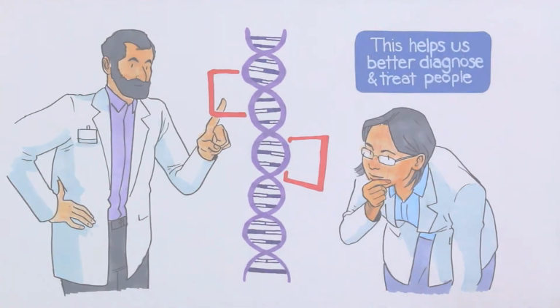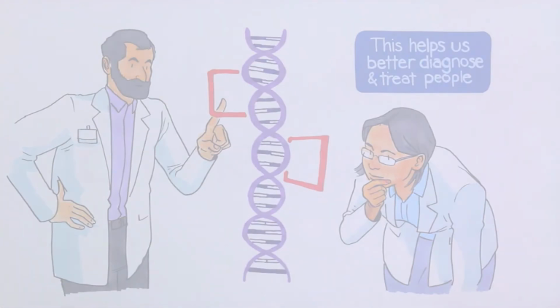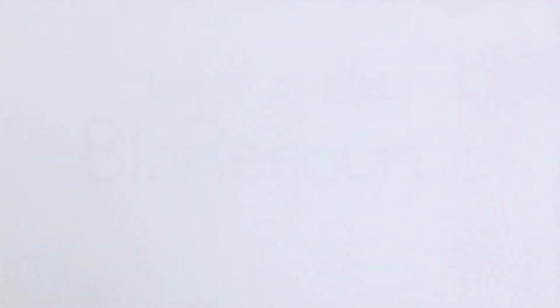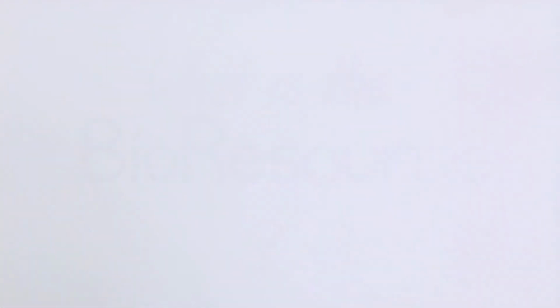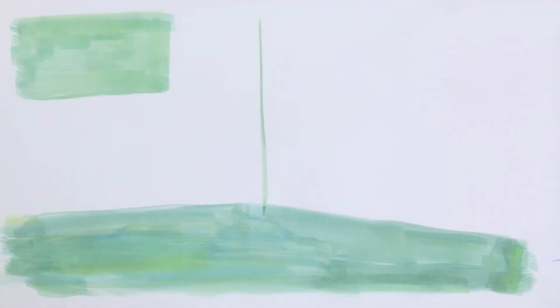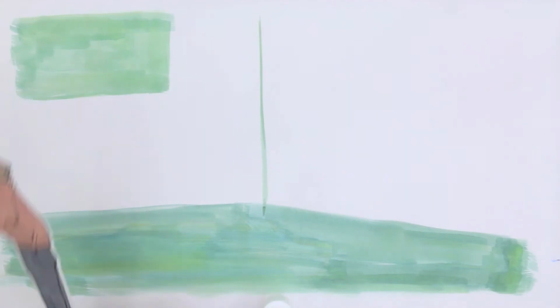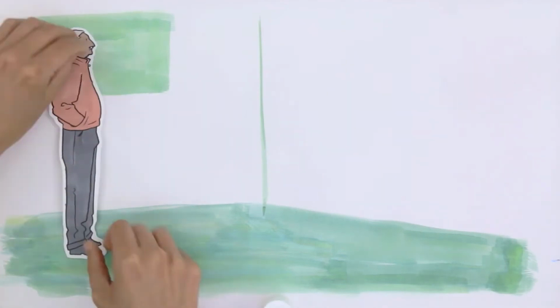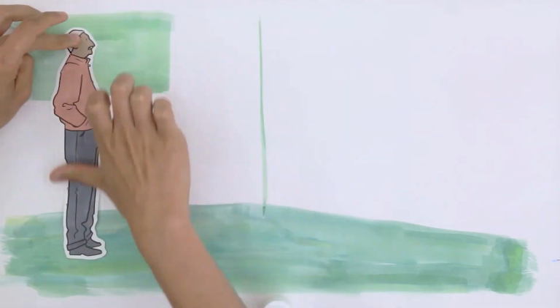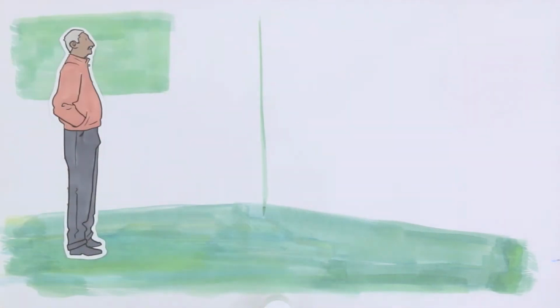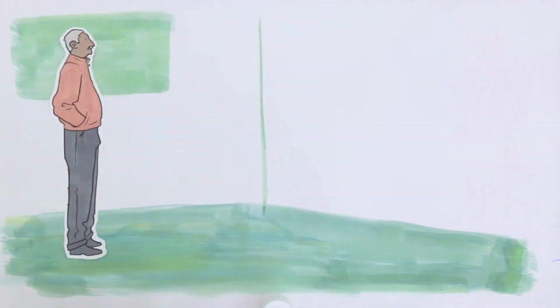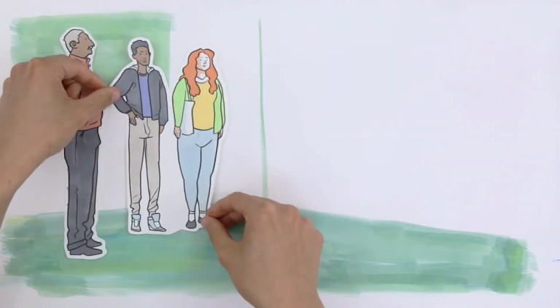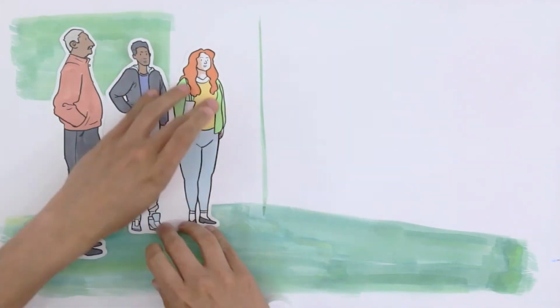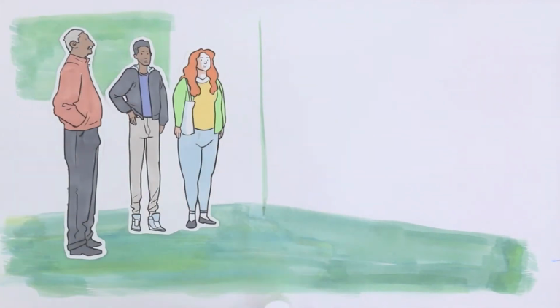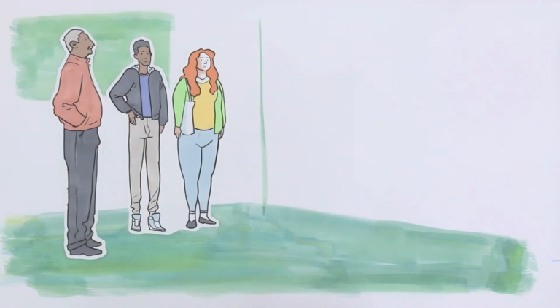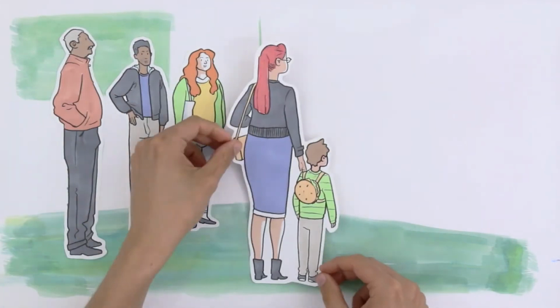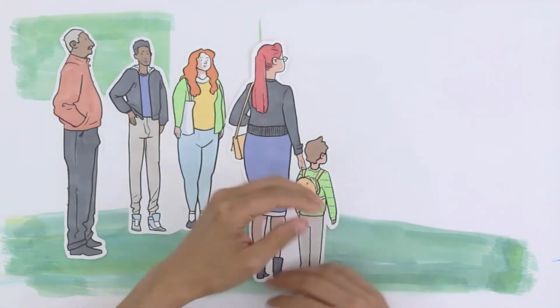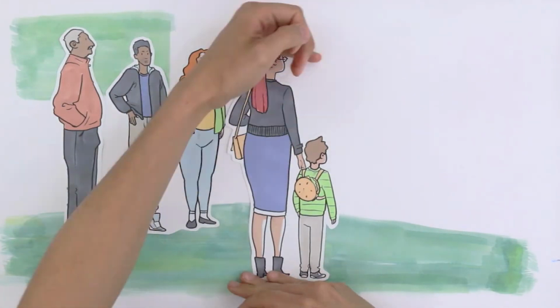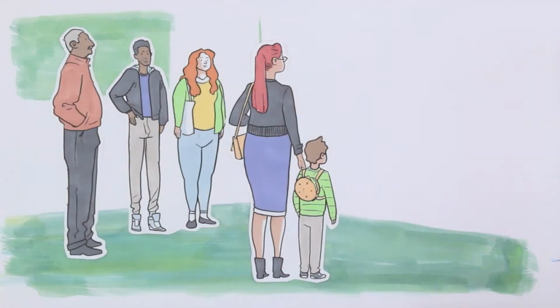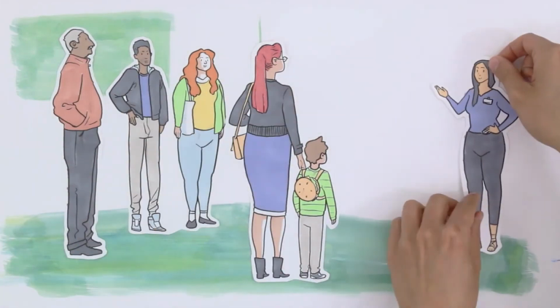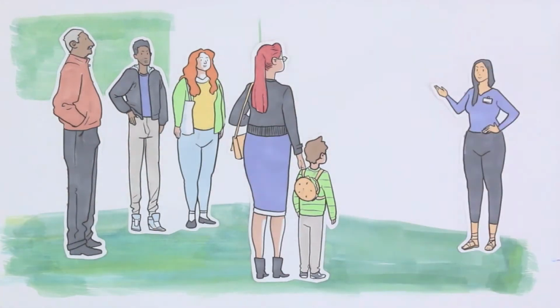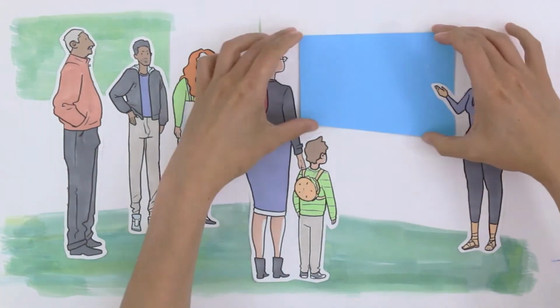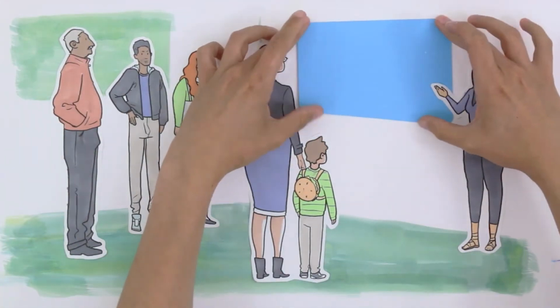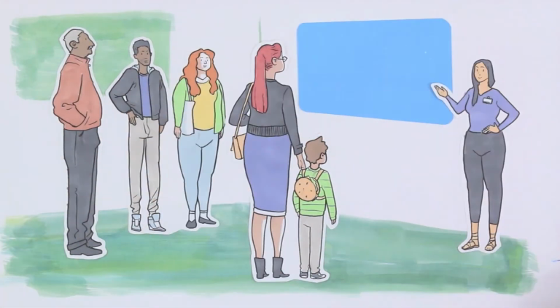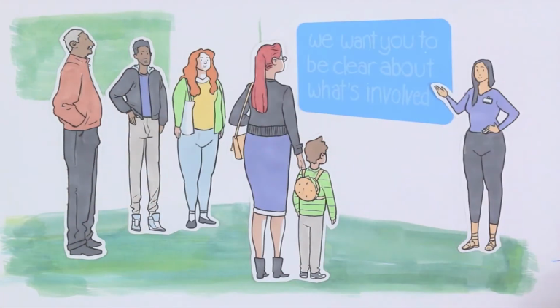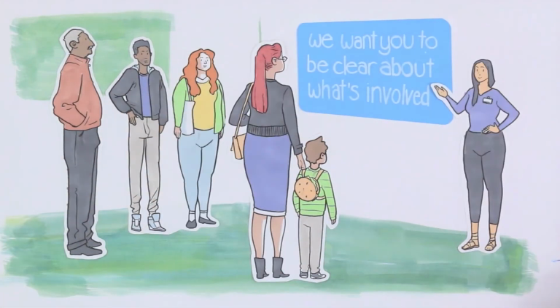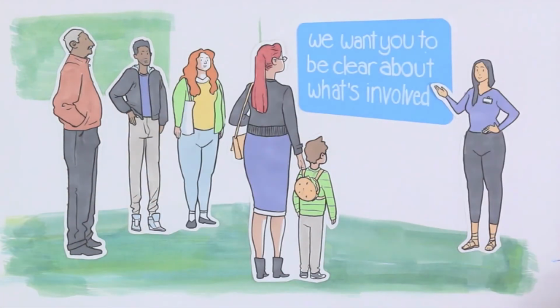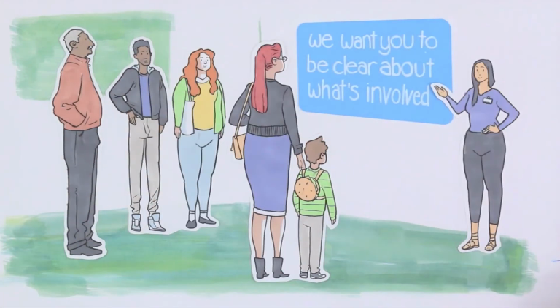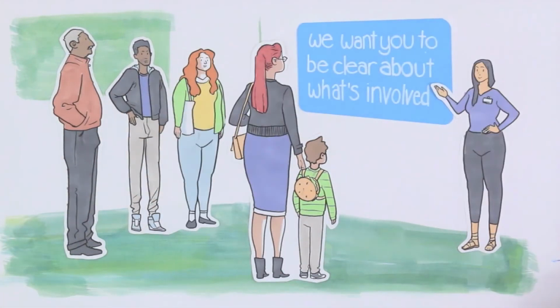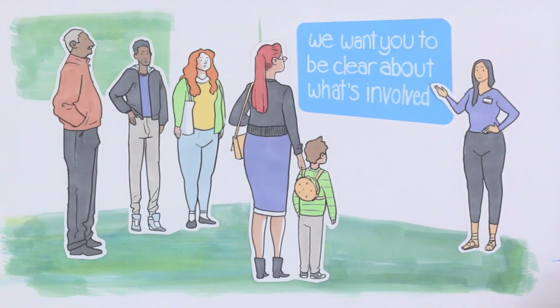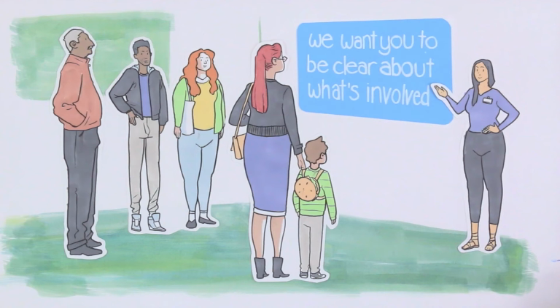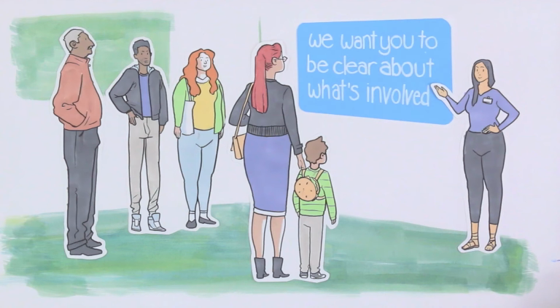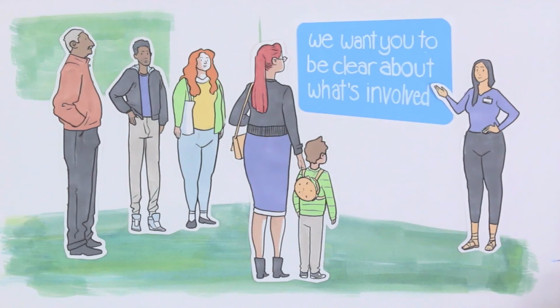Whether you are taking part yourself or acting on a participant's behalf, we want you to be clear about what's involved.